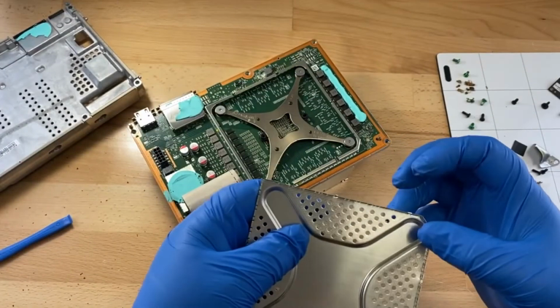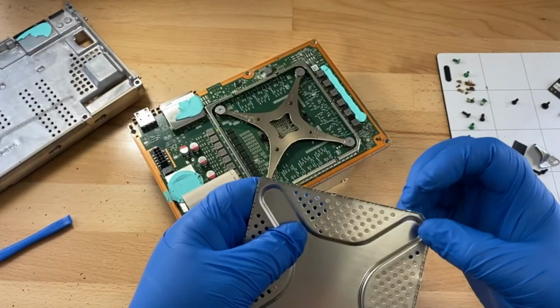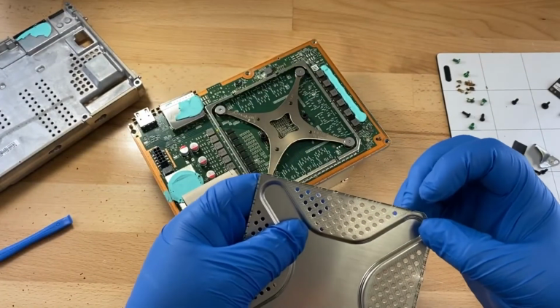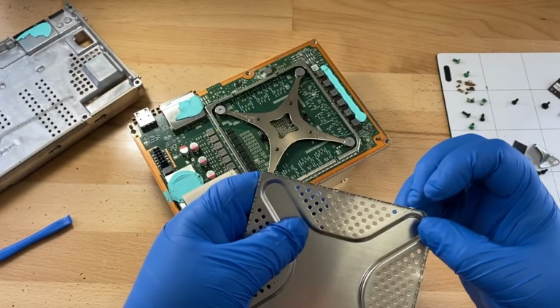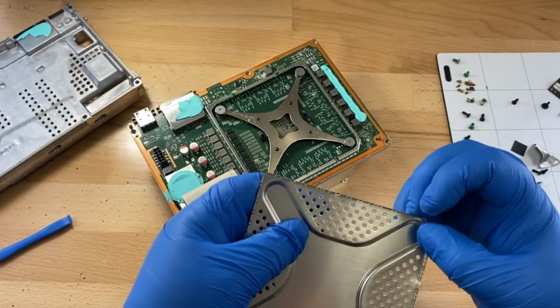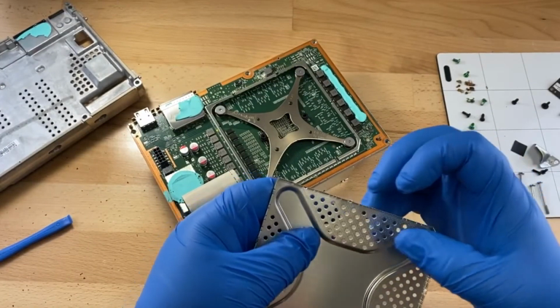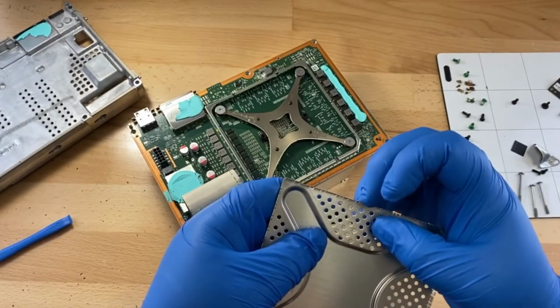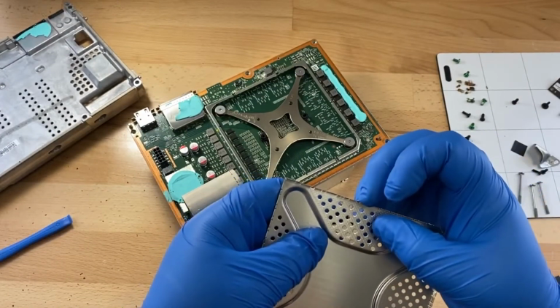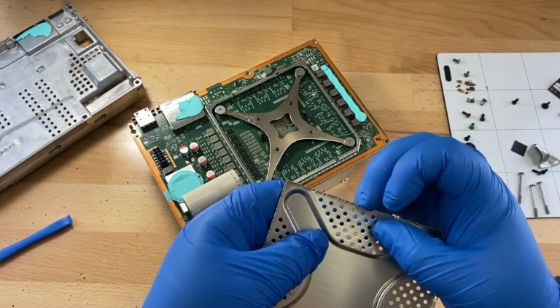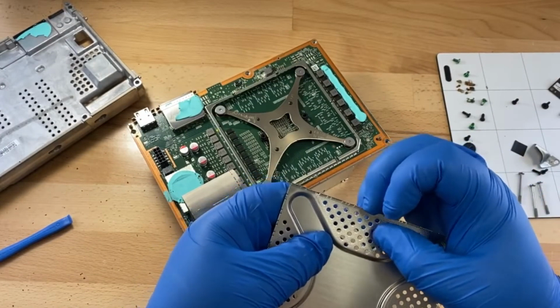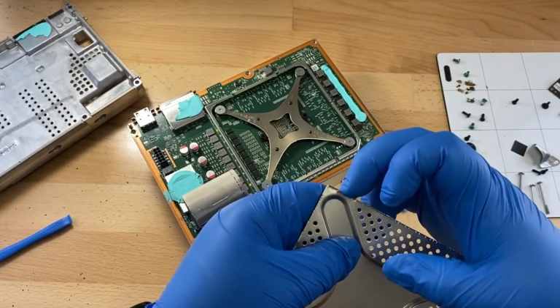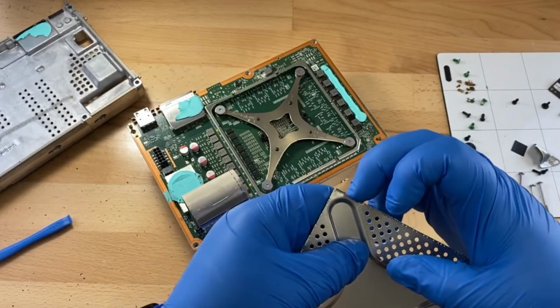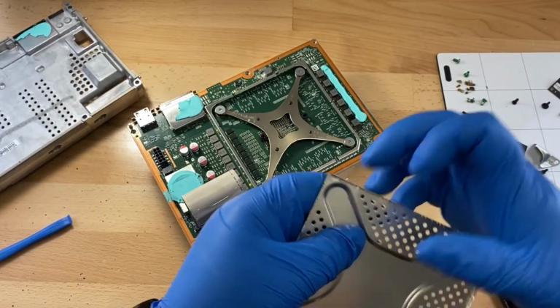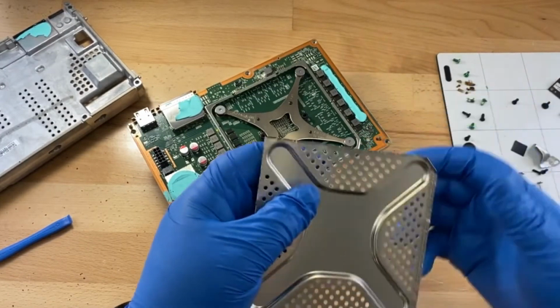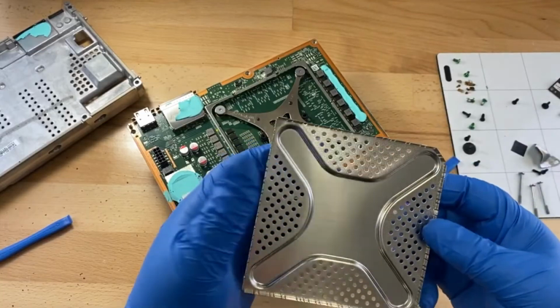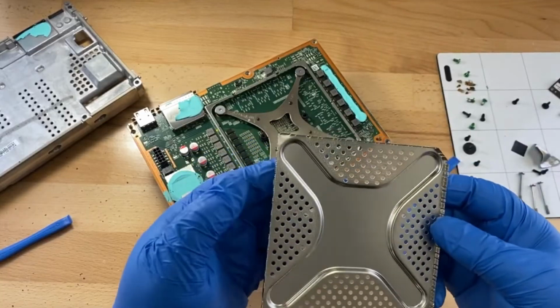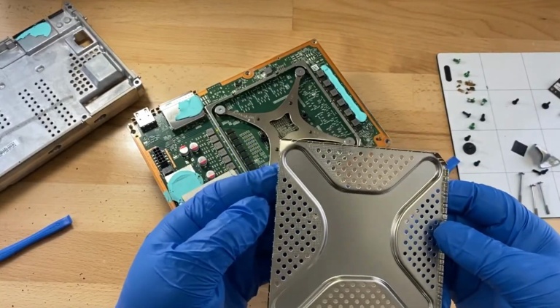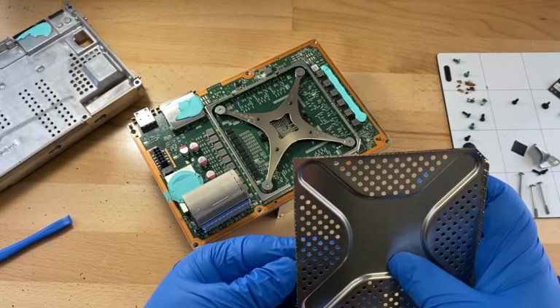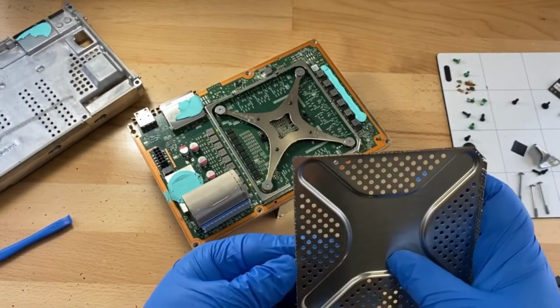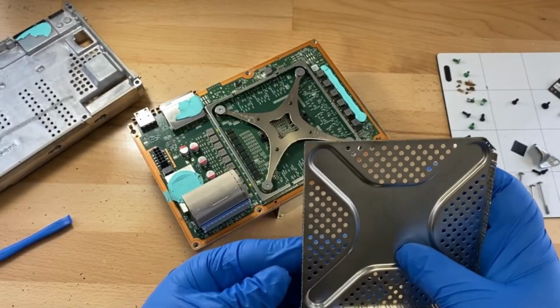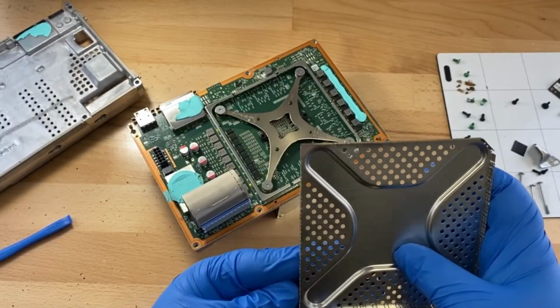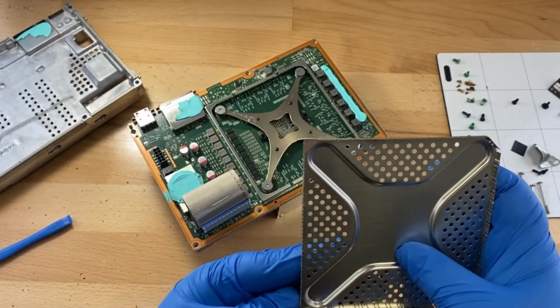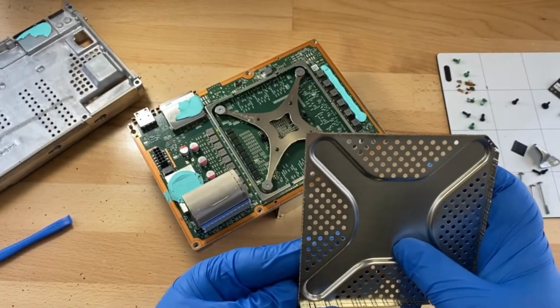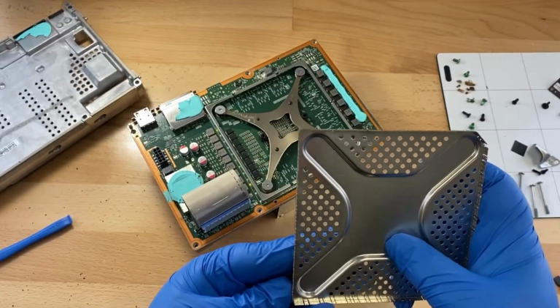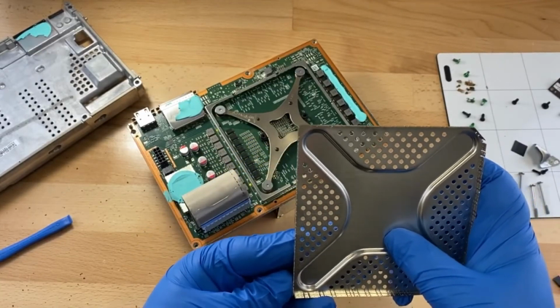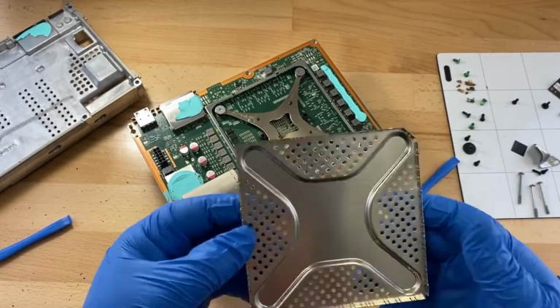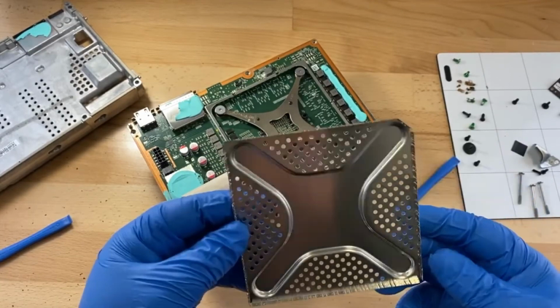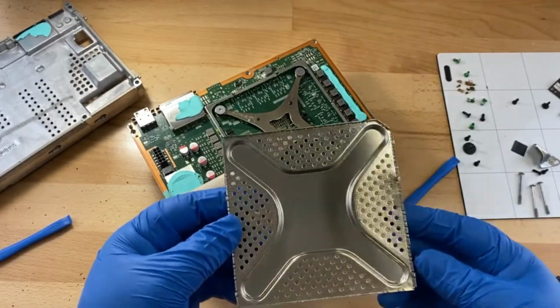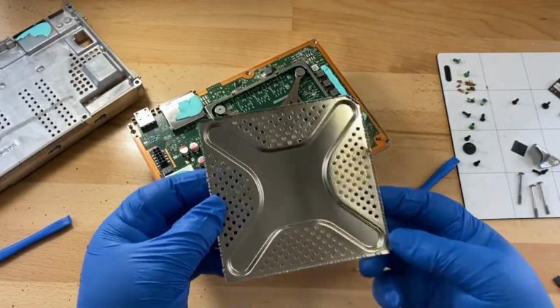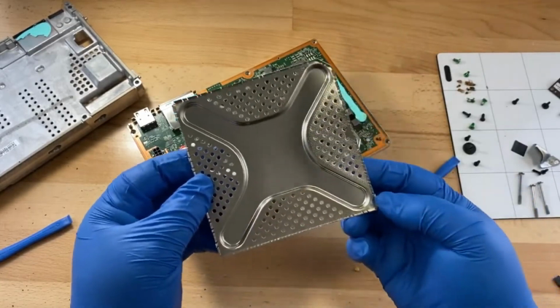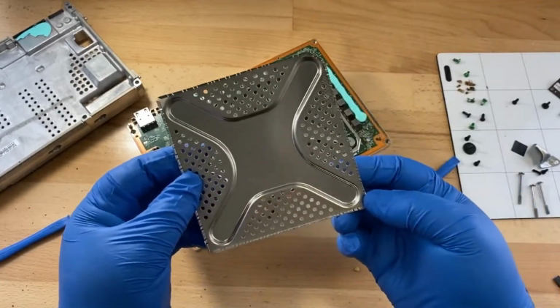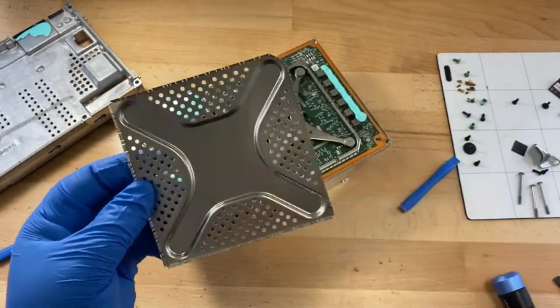You can just nudge these back into place if they get bent out and it will clip in just fine when you get to reinstall it.